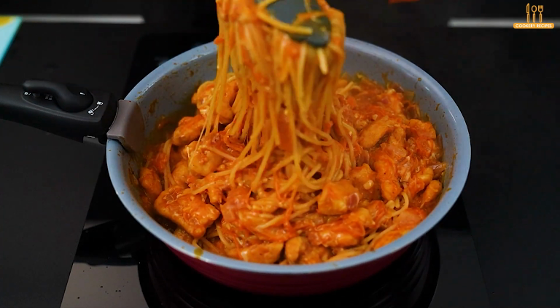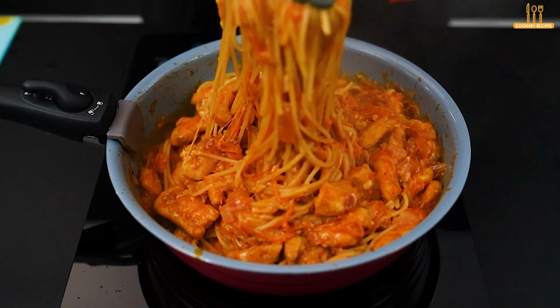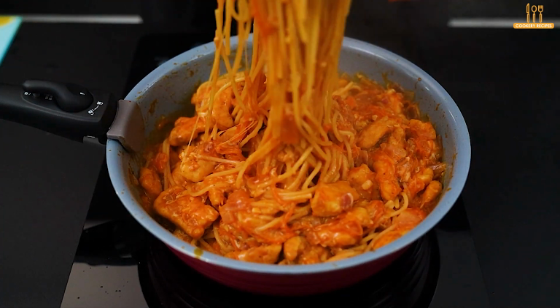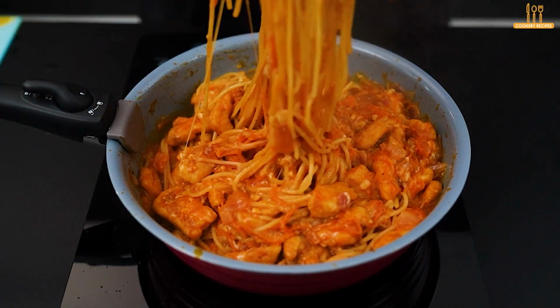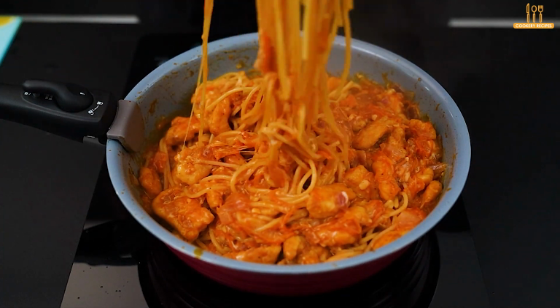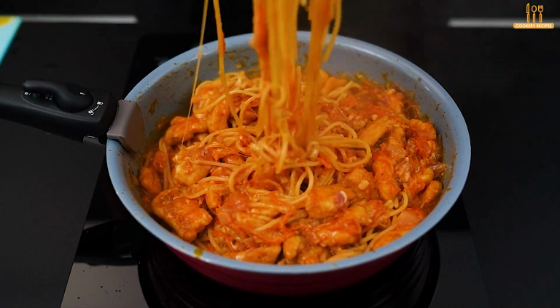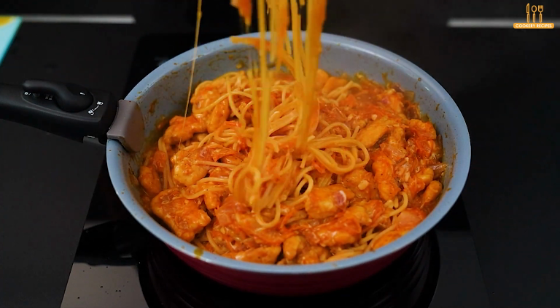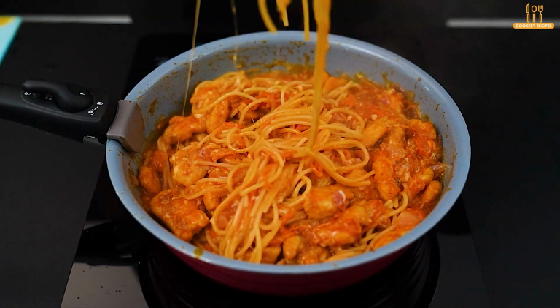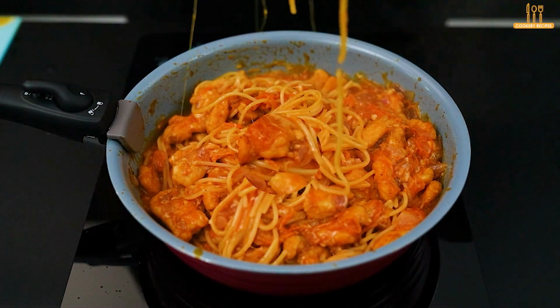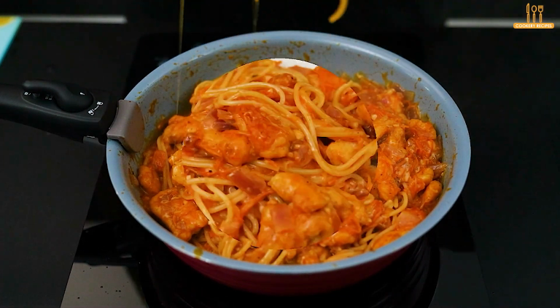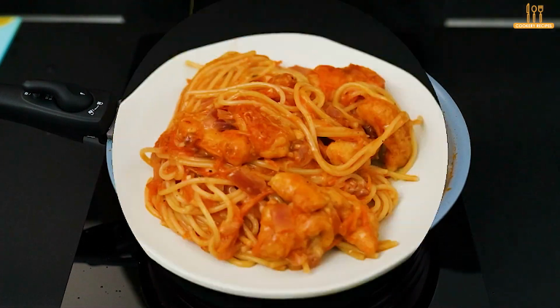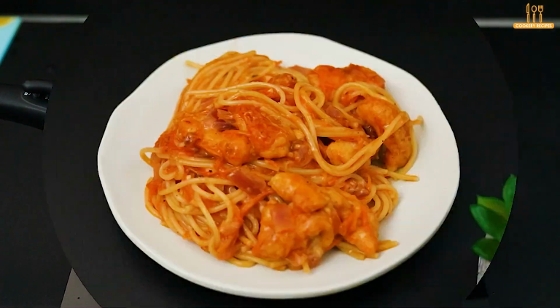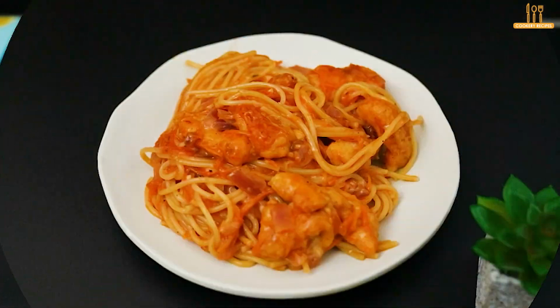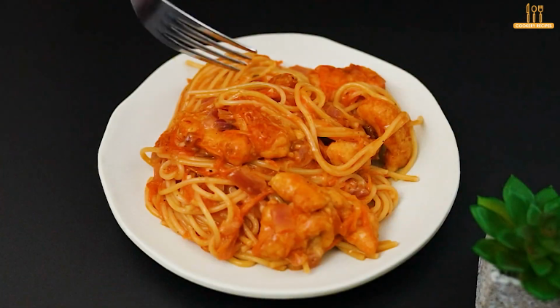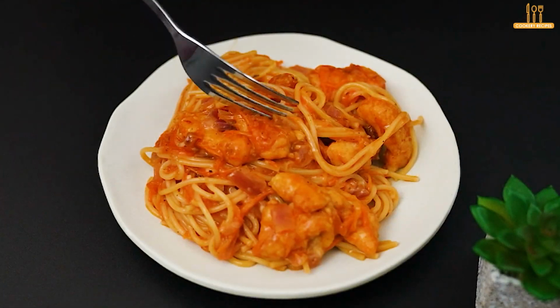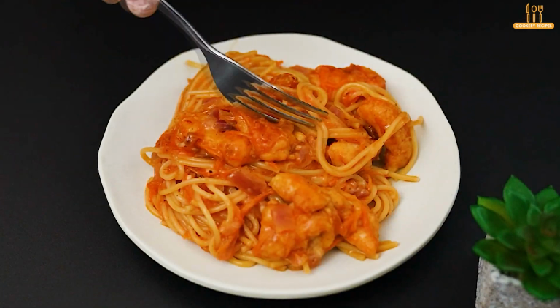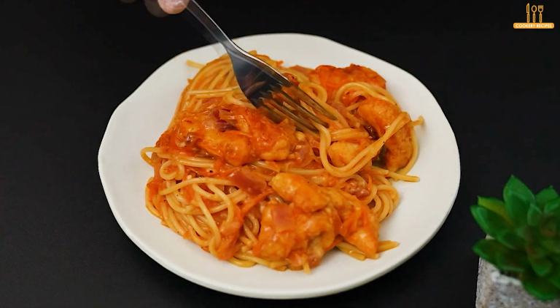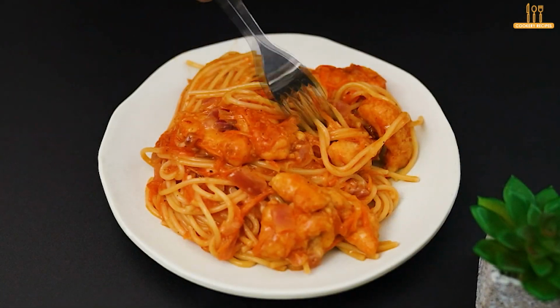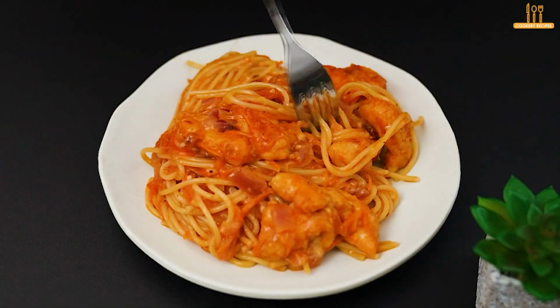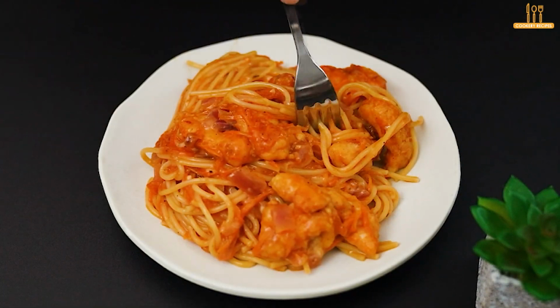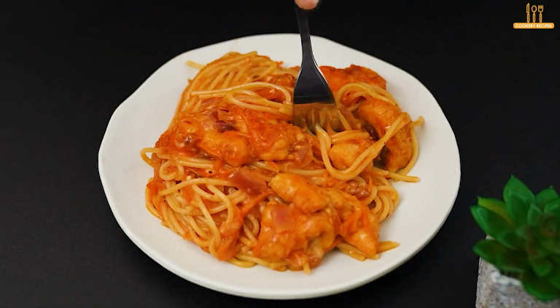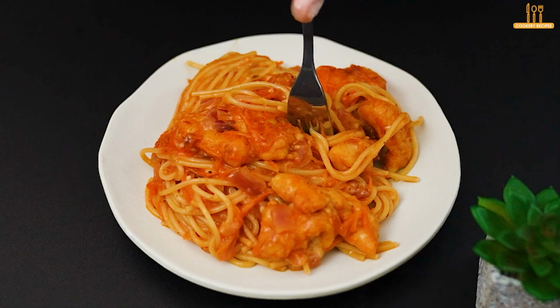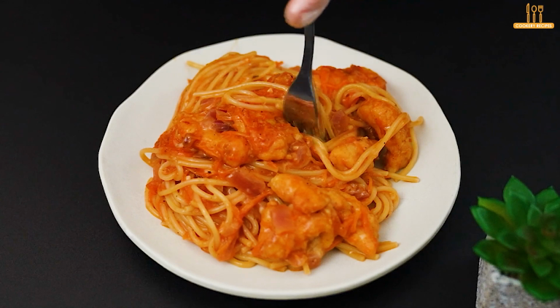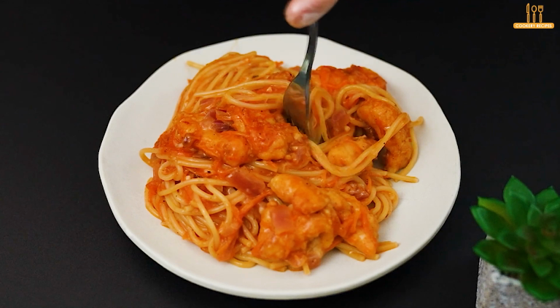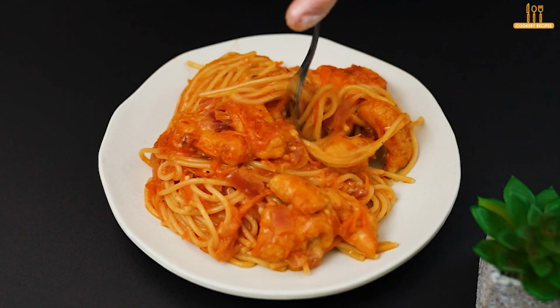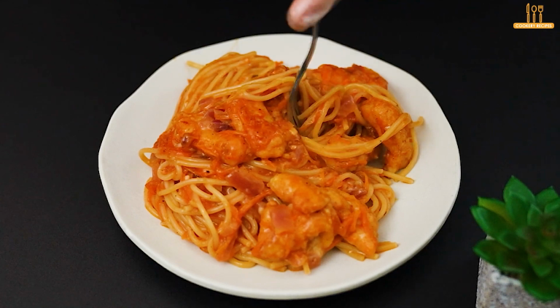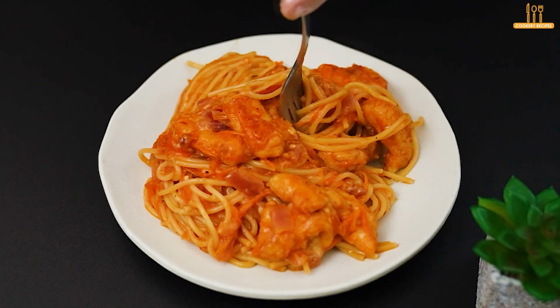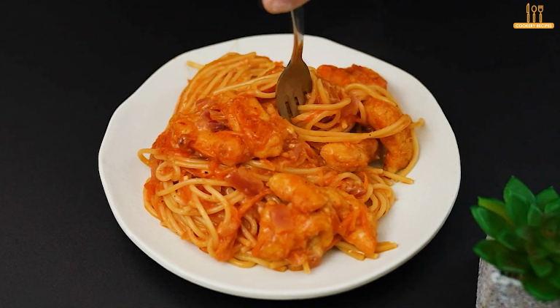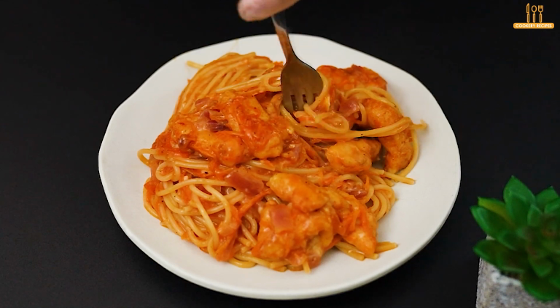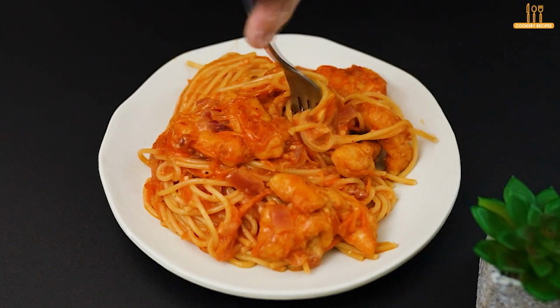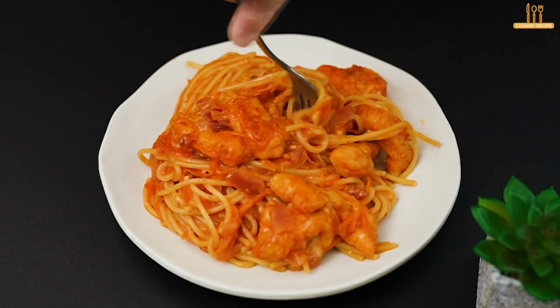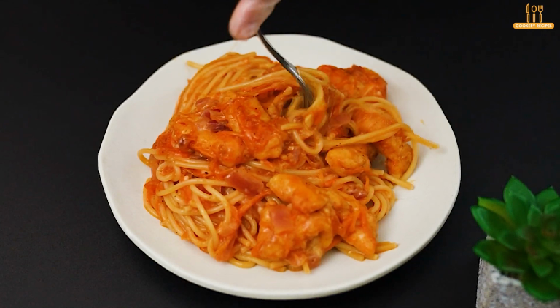Our chicken pasta is ready — give it a try, everyone will love it.